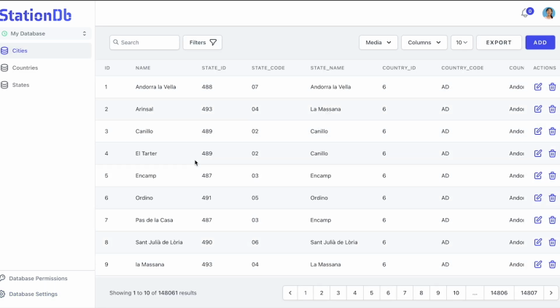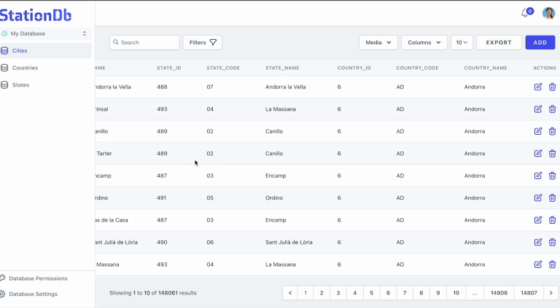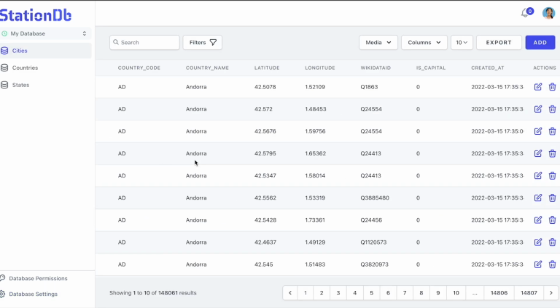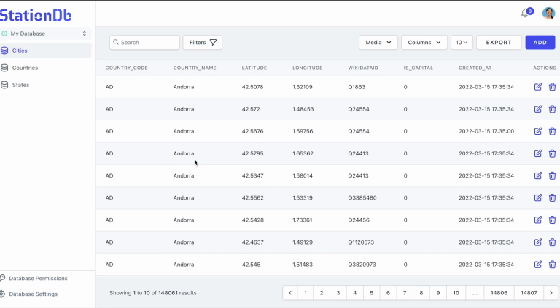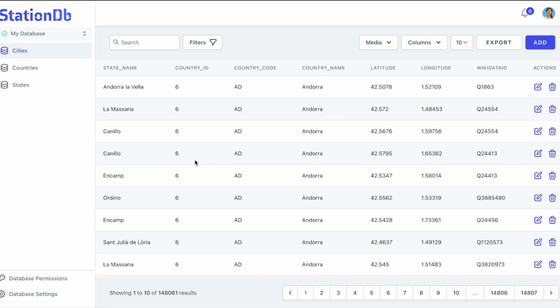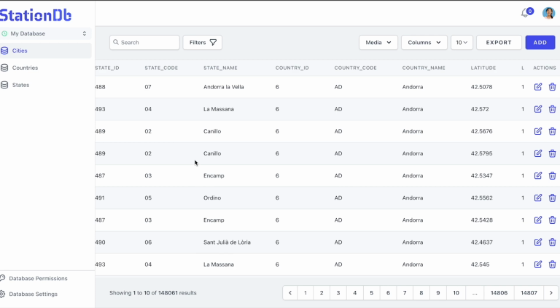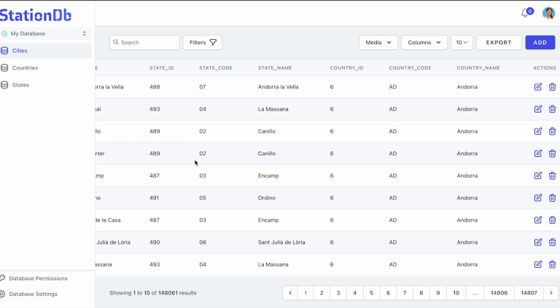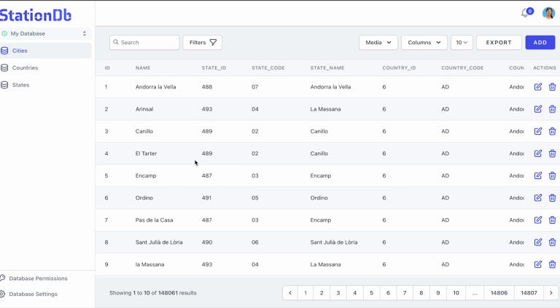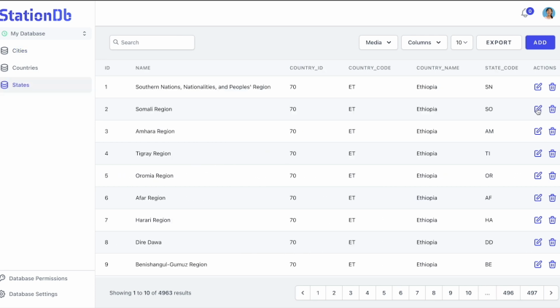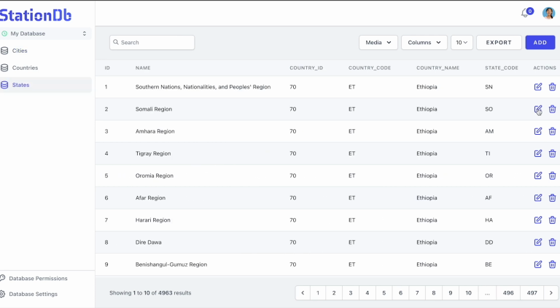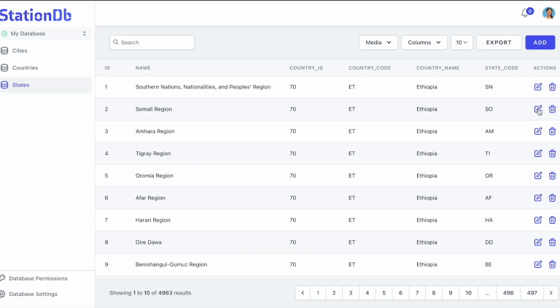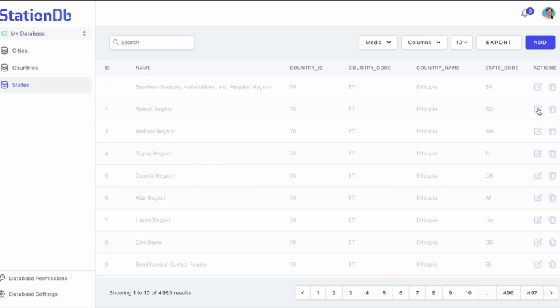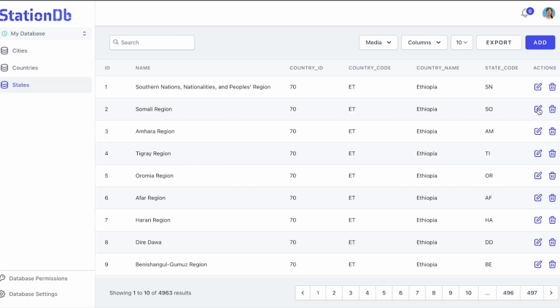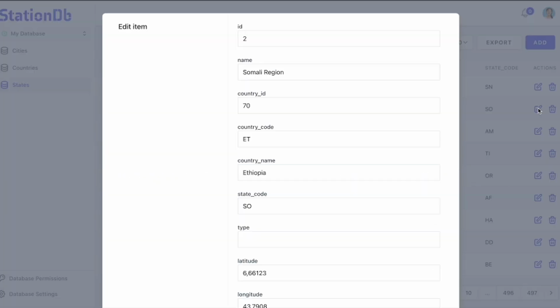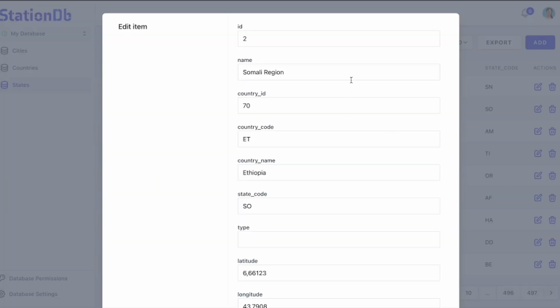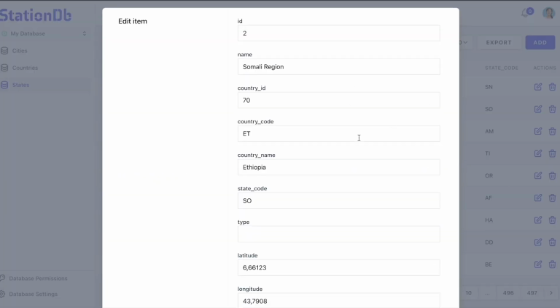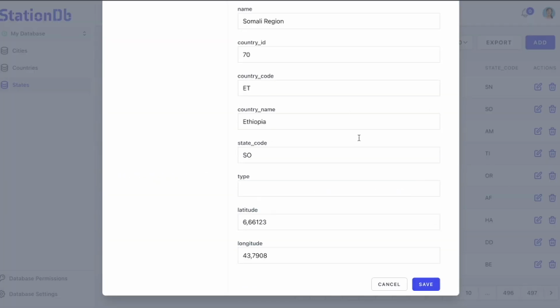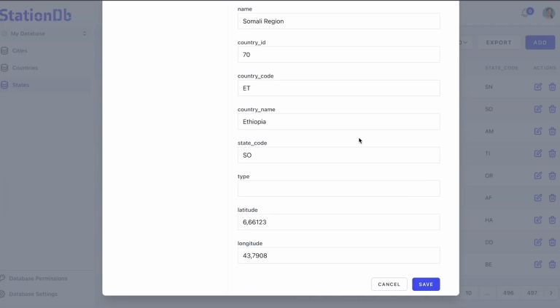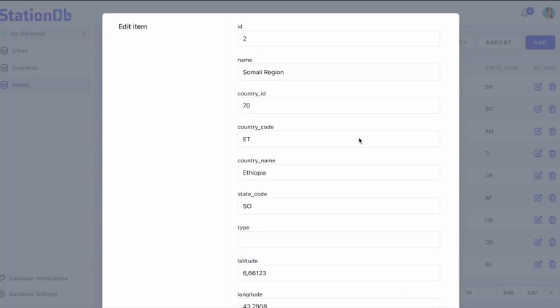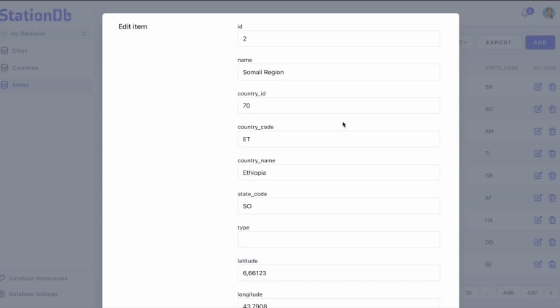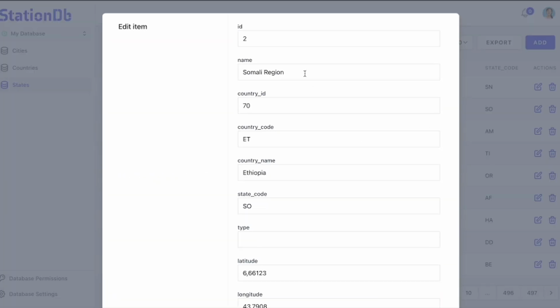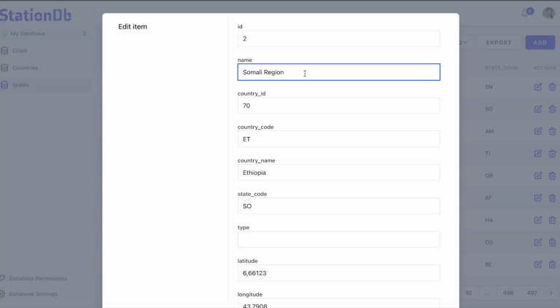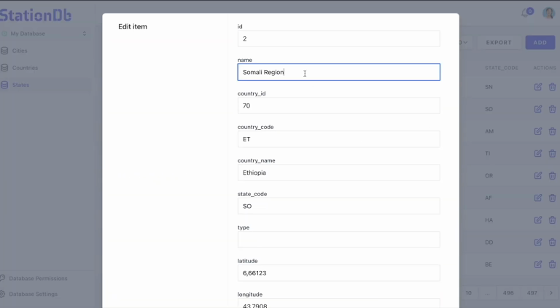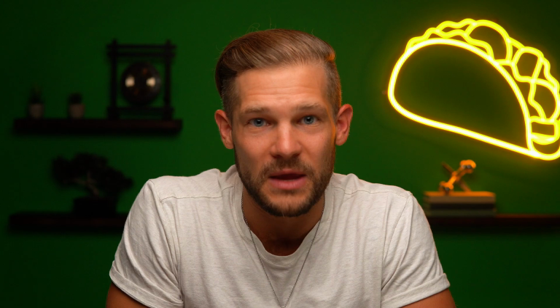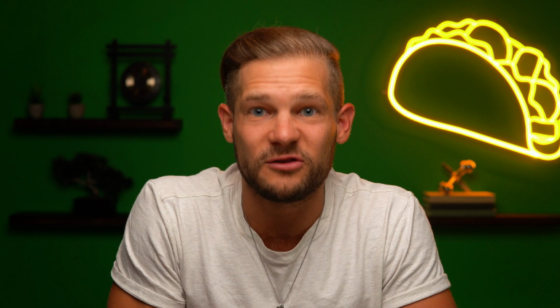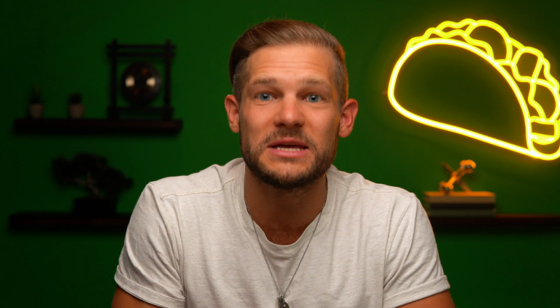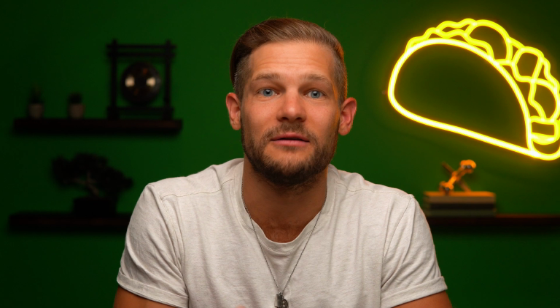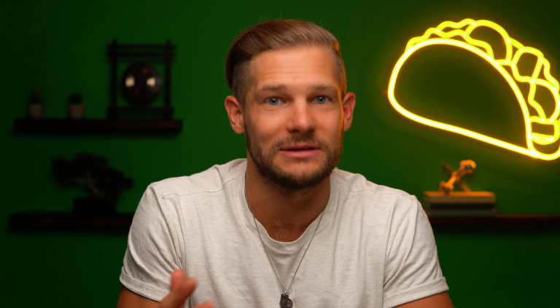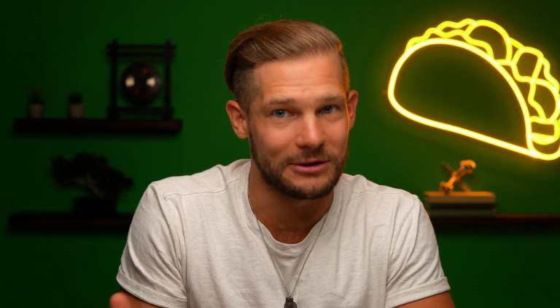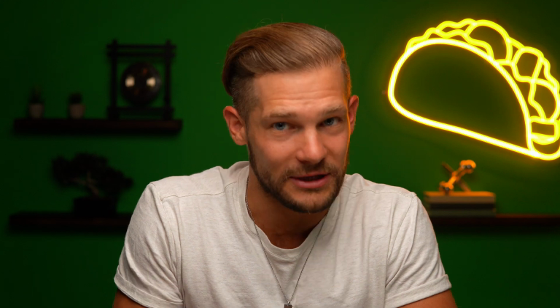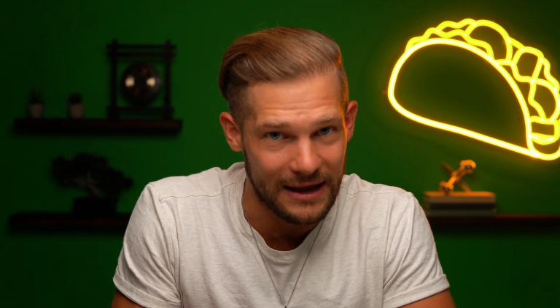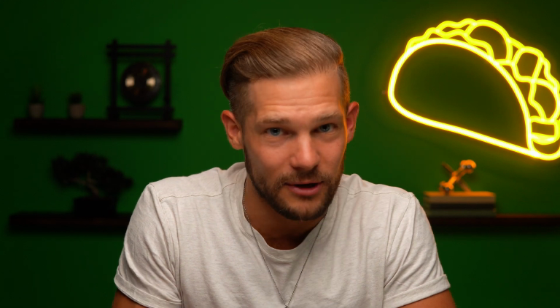Plus, the navigation's so easy that literally anyone can add, edit, and delete records. Speaking of literally anyone, StationDB was built with collaboration in mind.